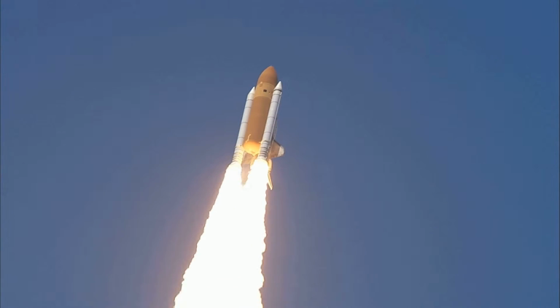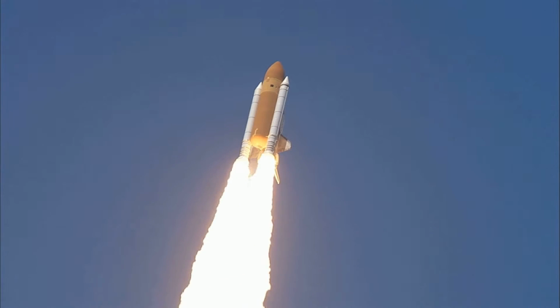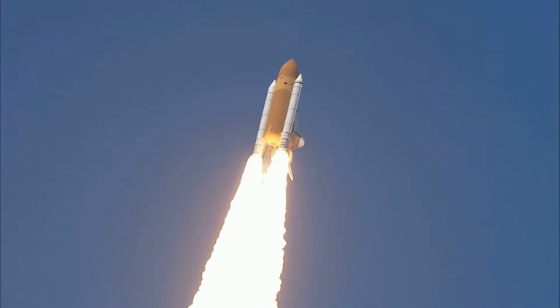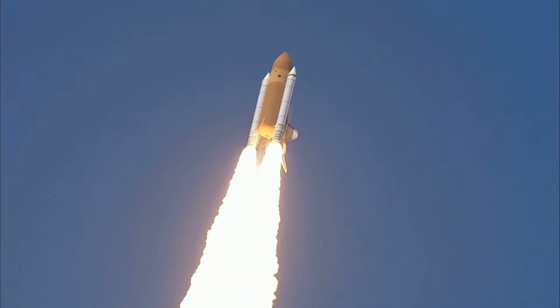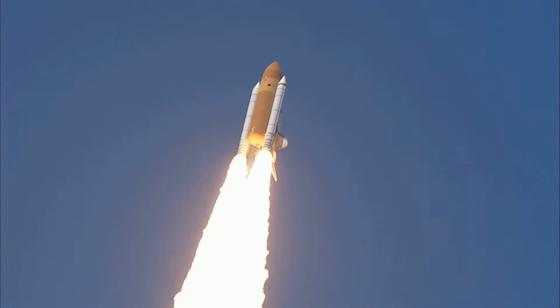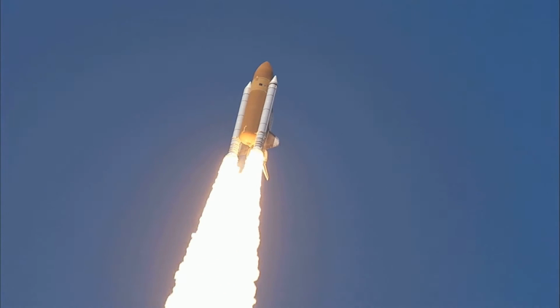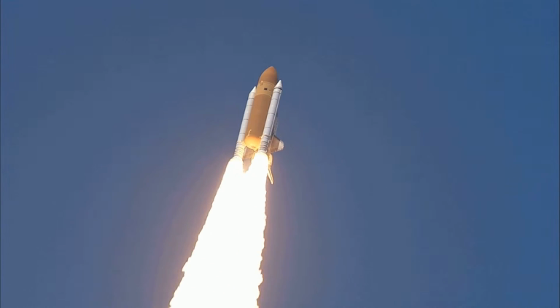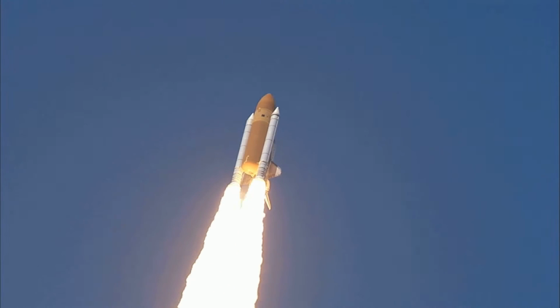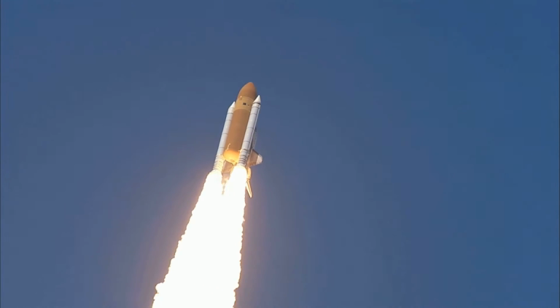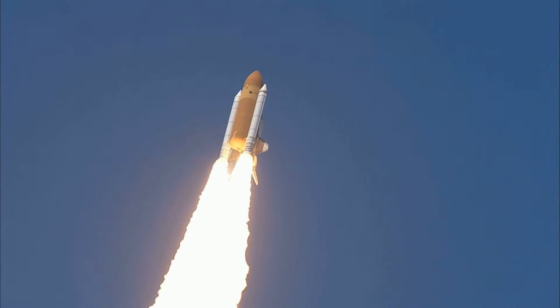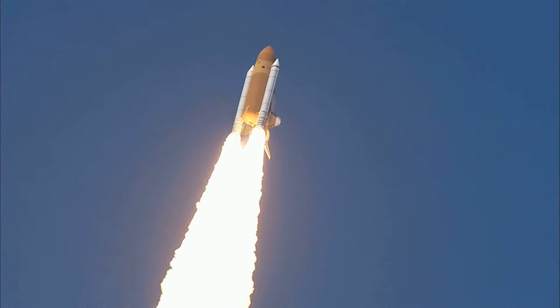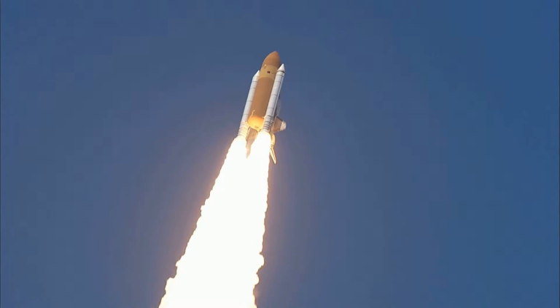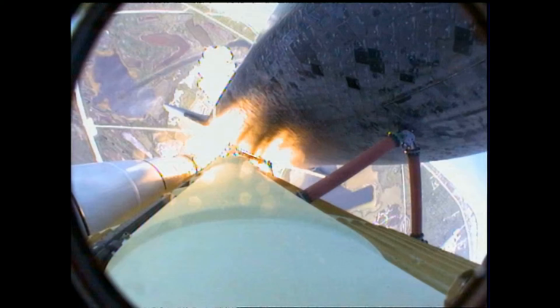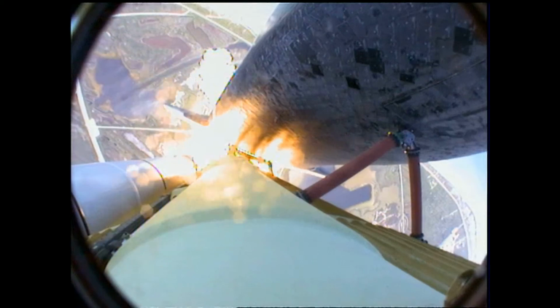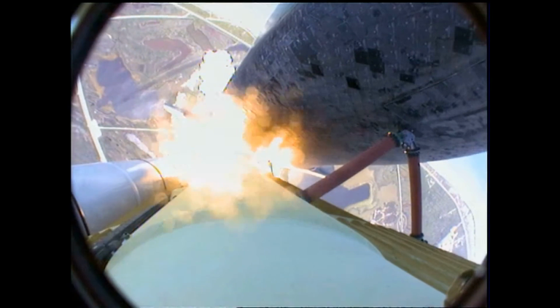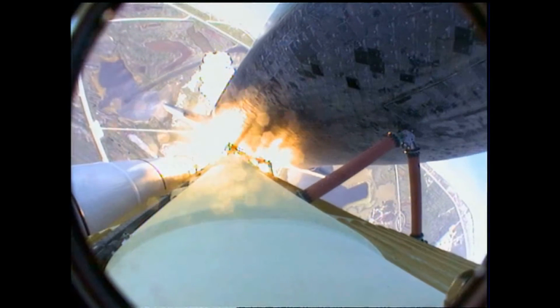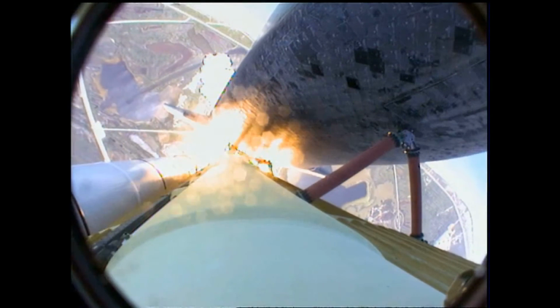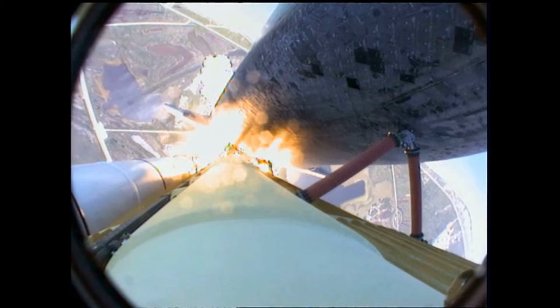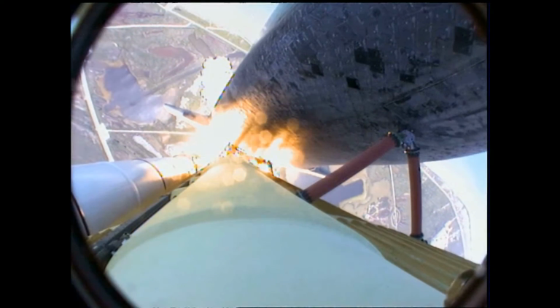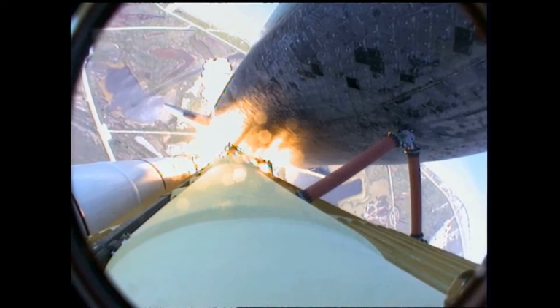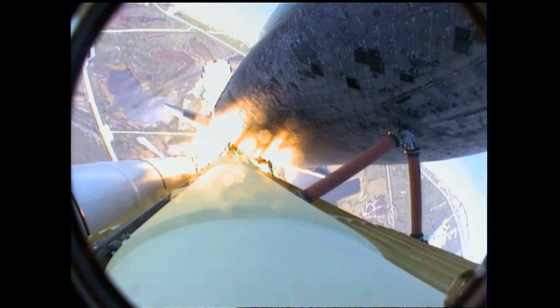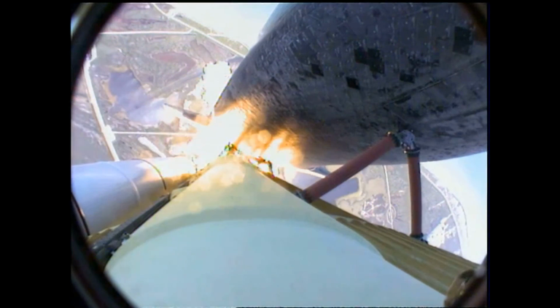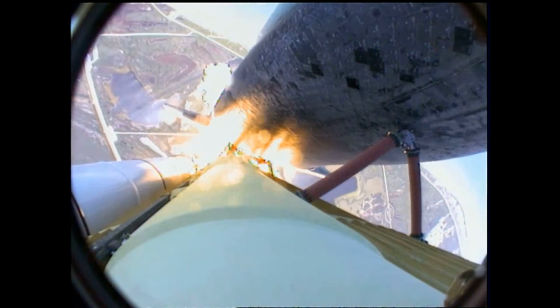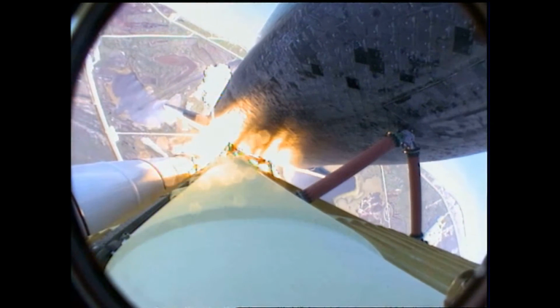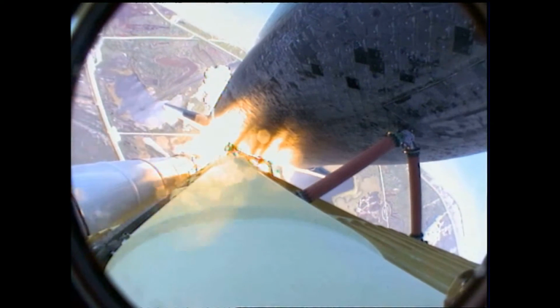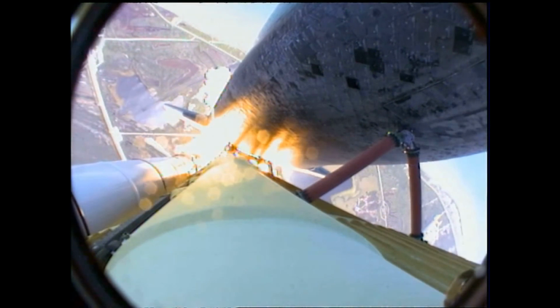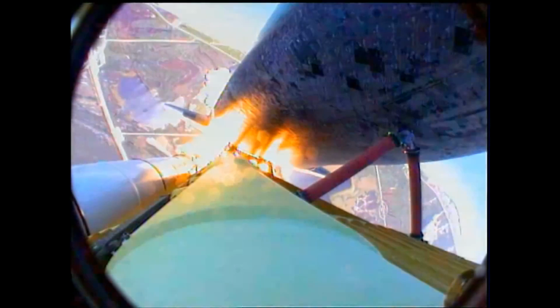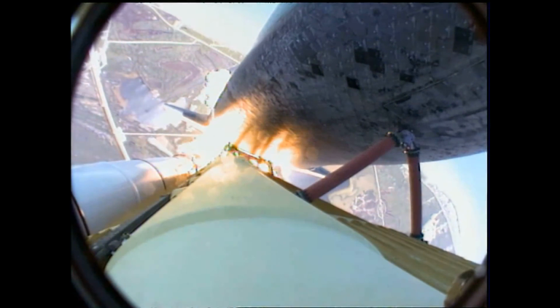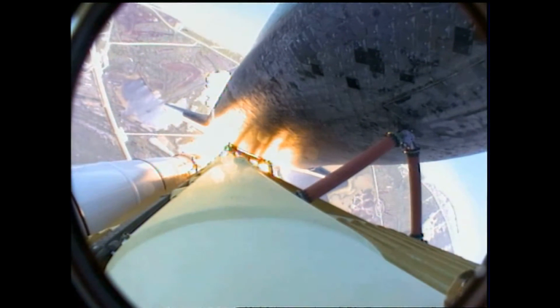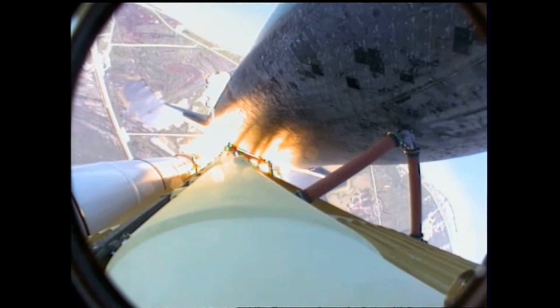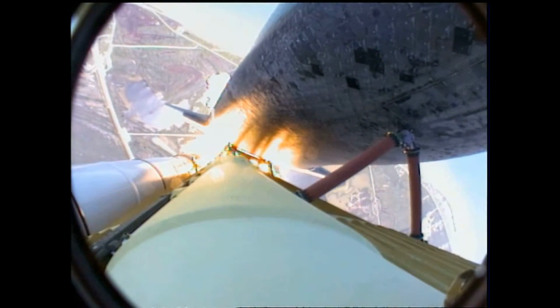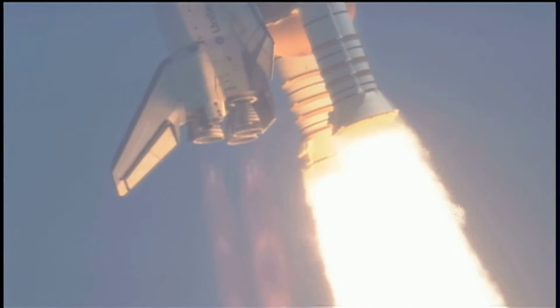Atlantis is in a heads-down position on course for a 51.6 degree, 136 by 36 statute mile orbit.